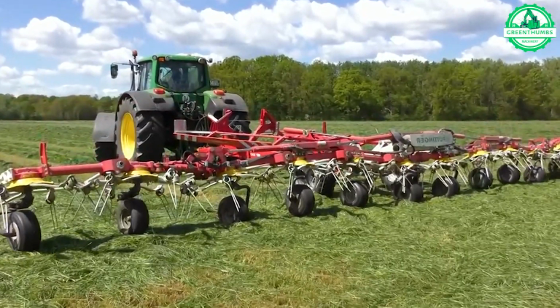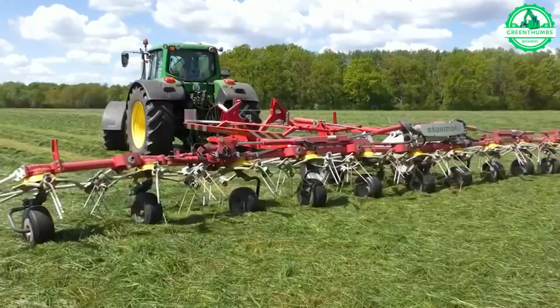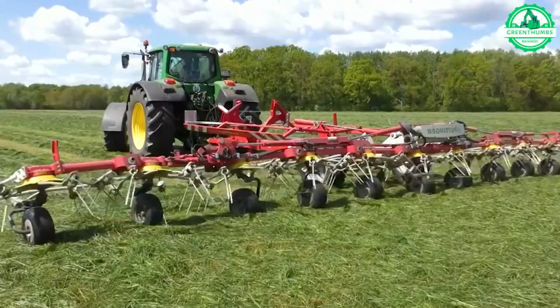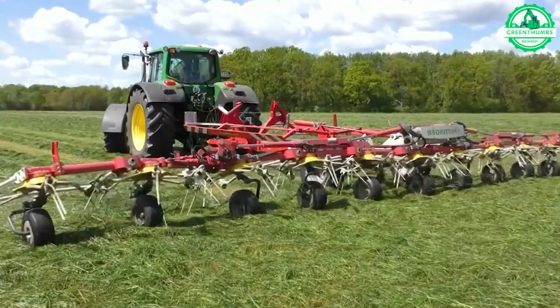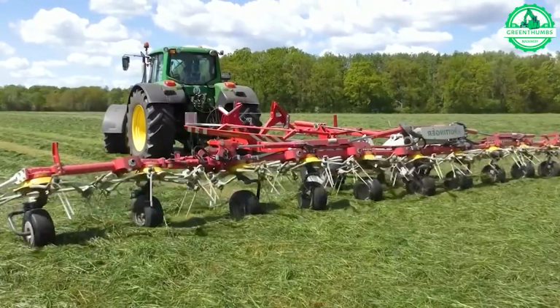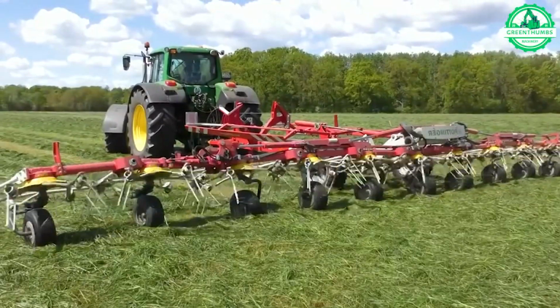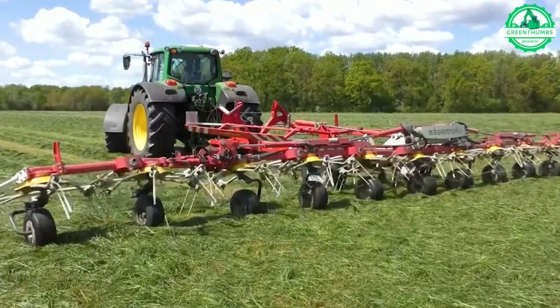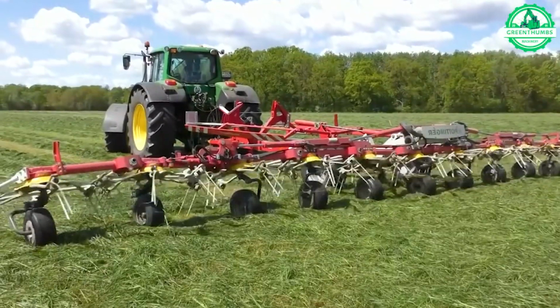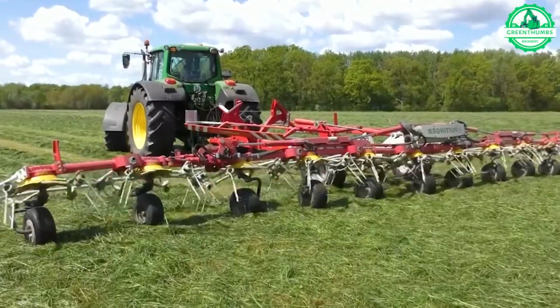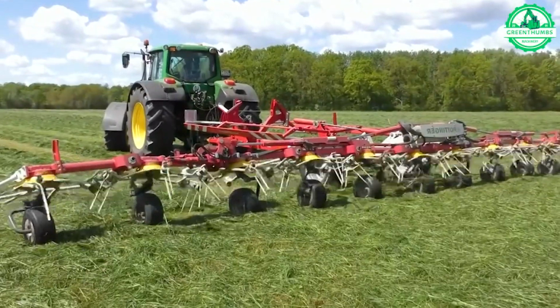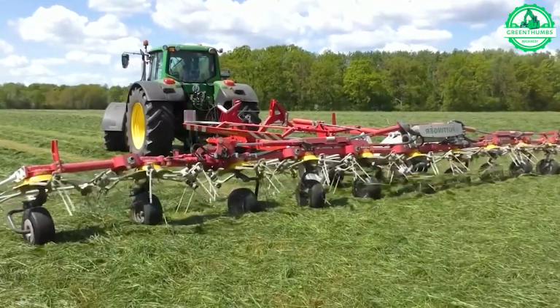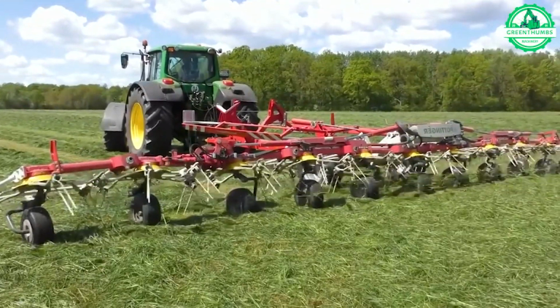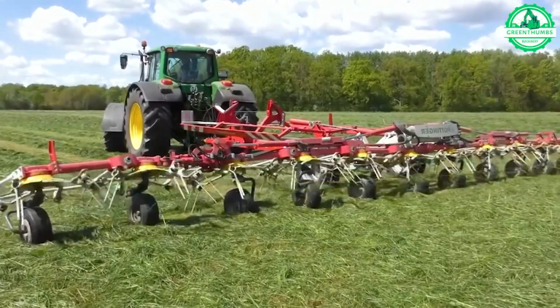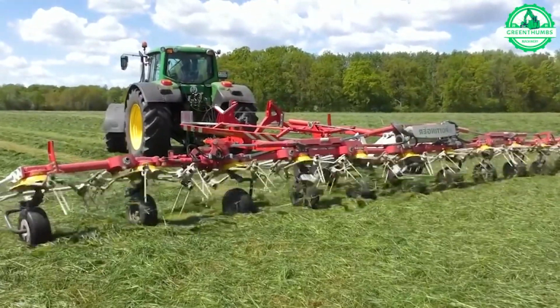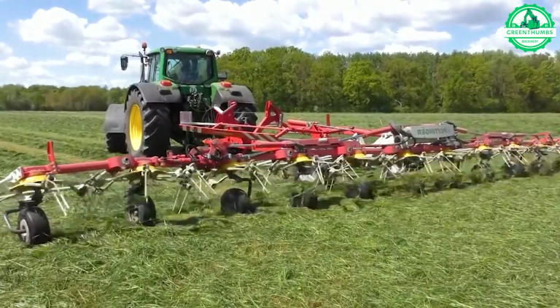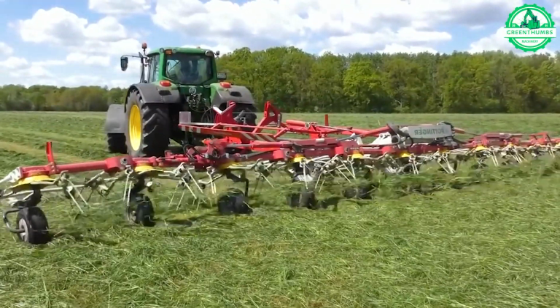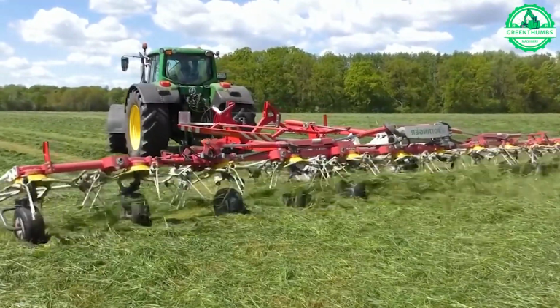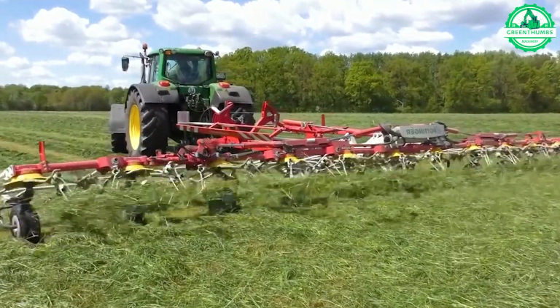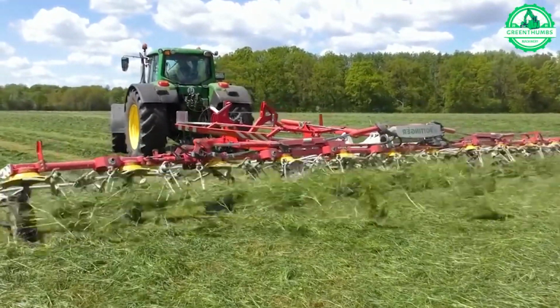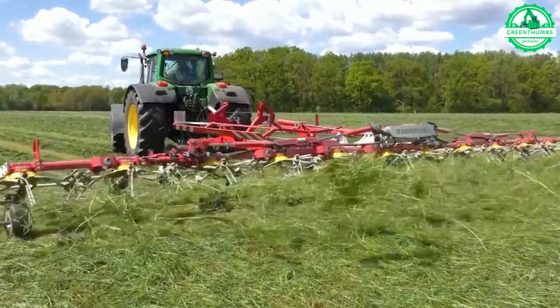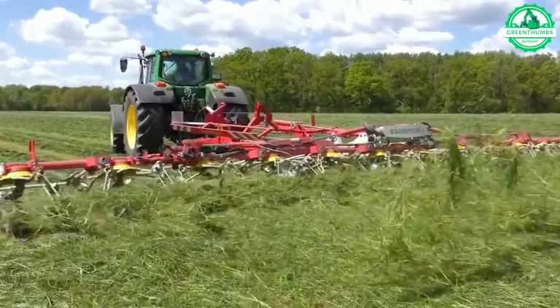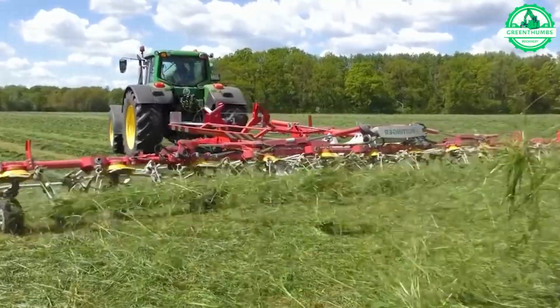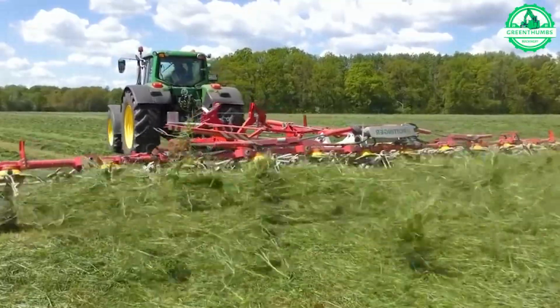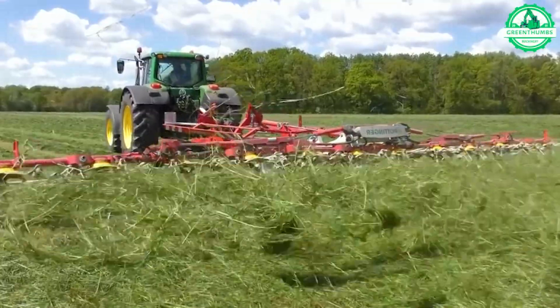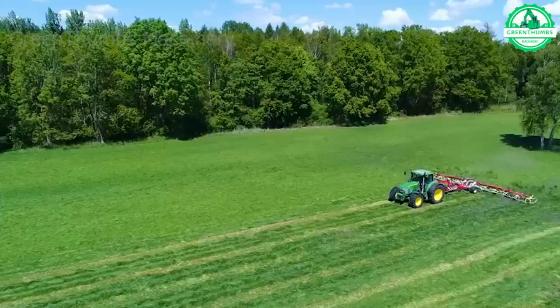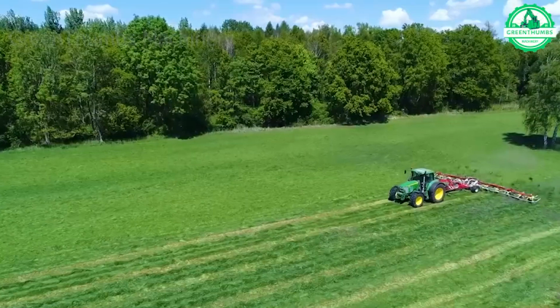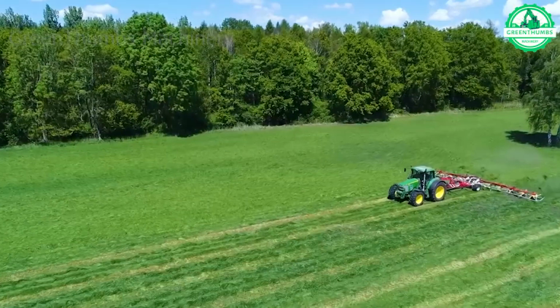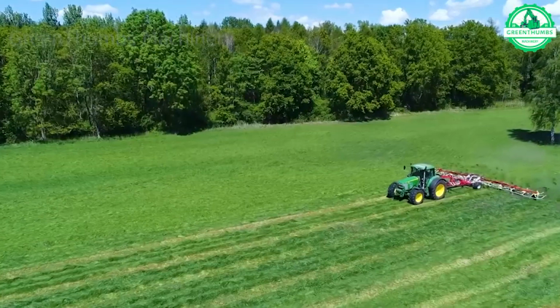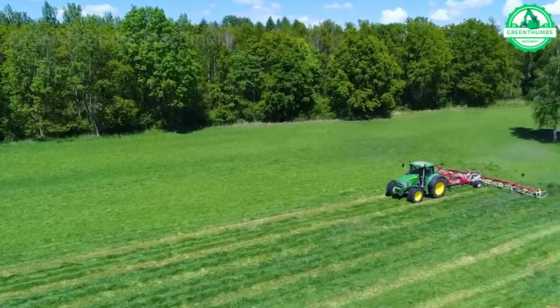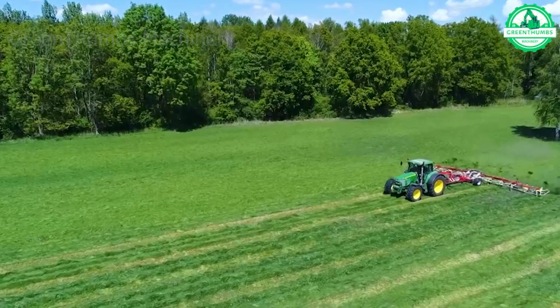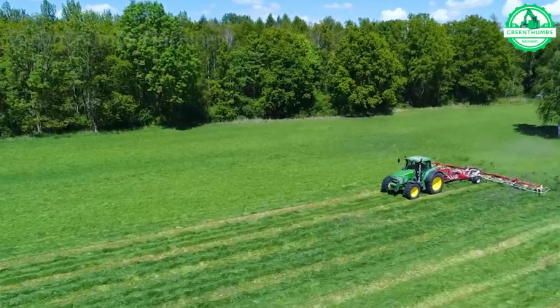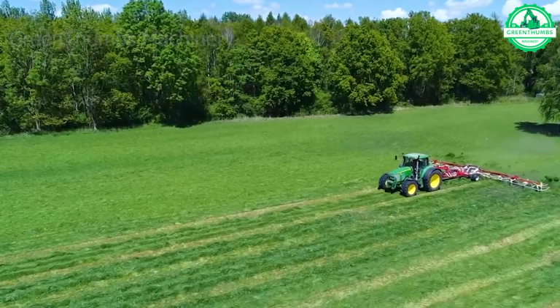This lawn mower aids in the complete drying of turf, ensuring optimal quality for a variety of uses.